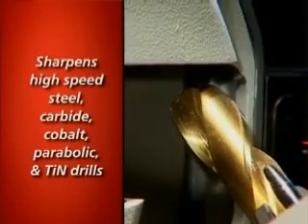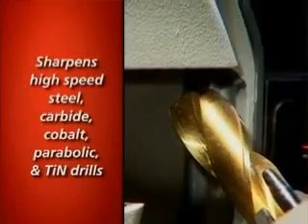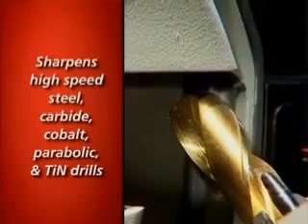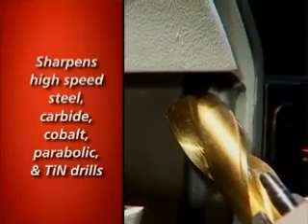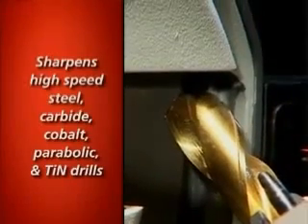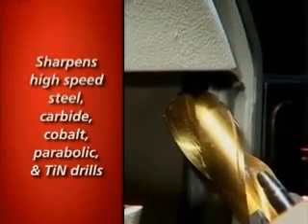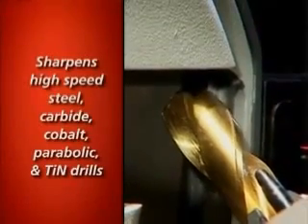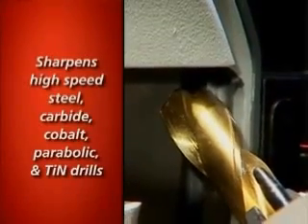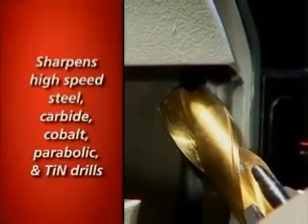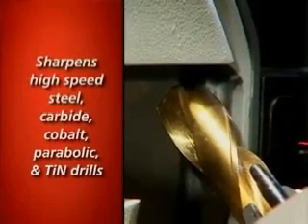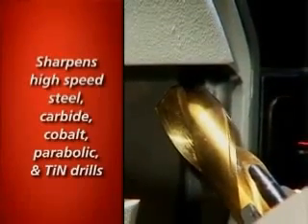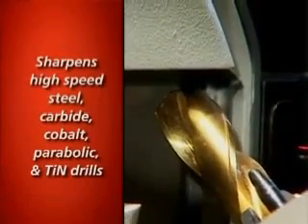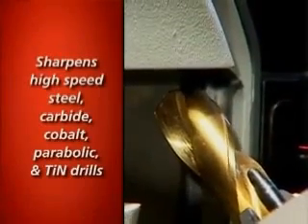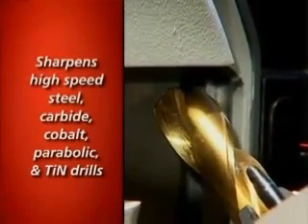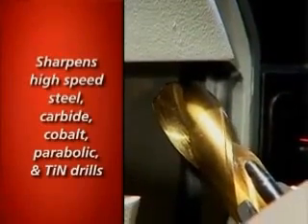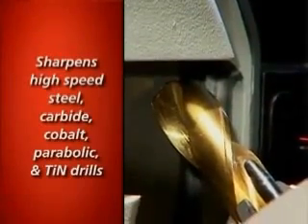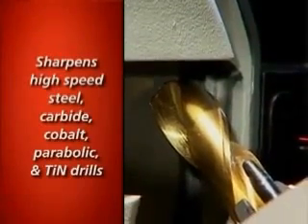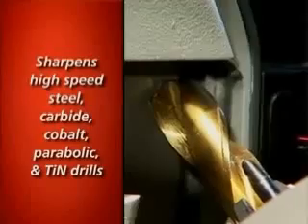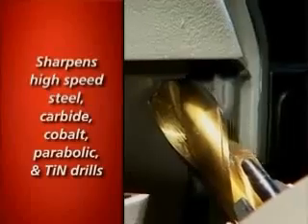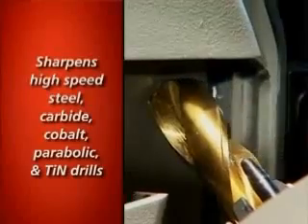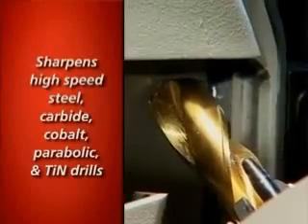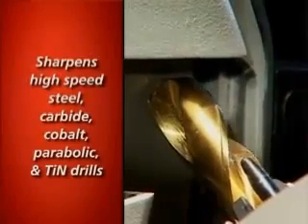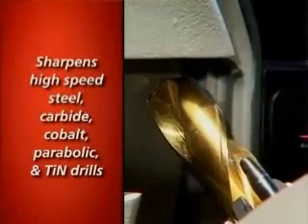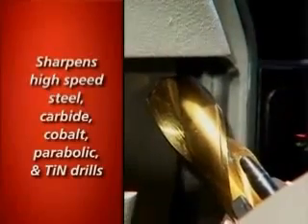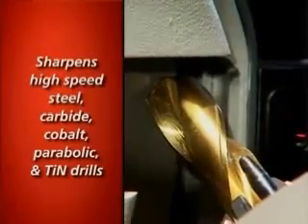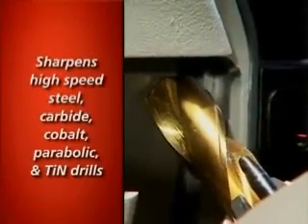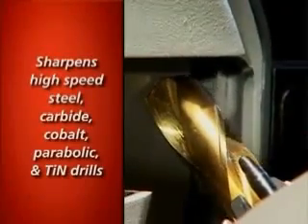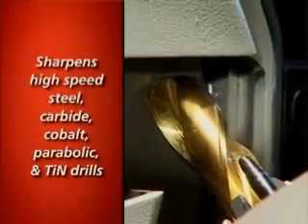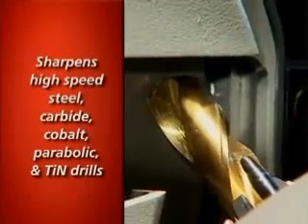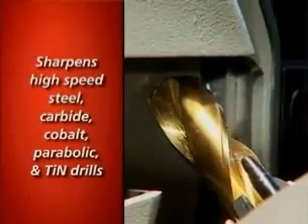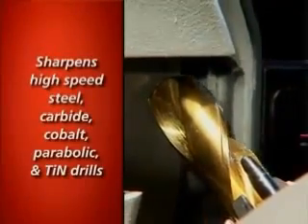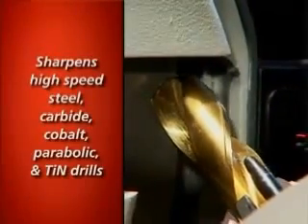Your Darex will sharpen high-speed steel, carbide, cobalt, and parabolic drills, as well as TiN and other coated drills.